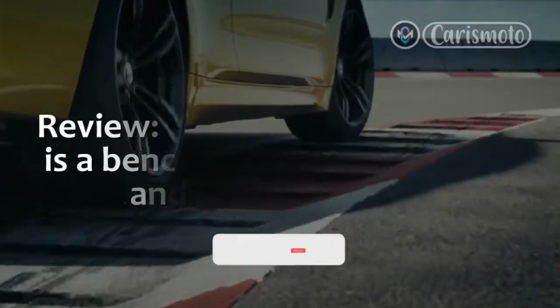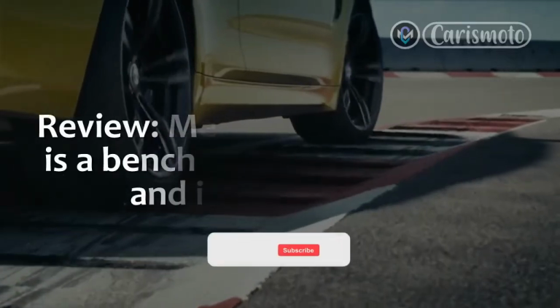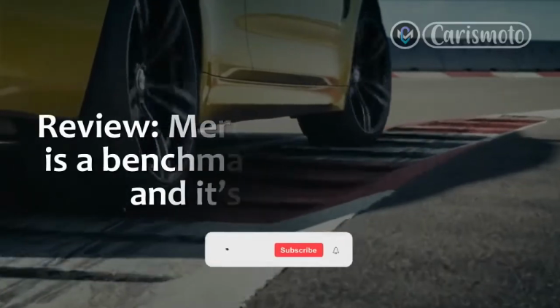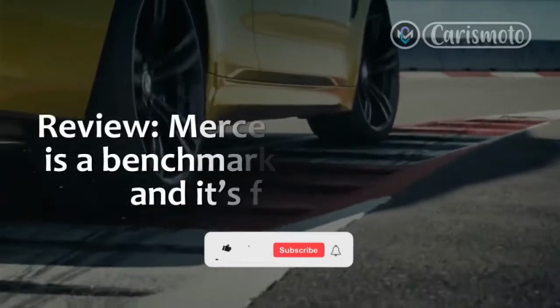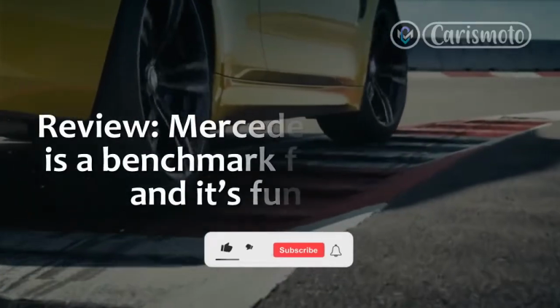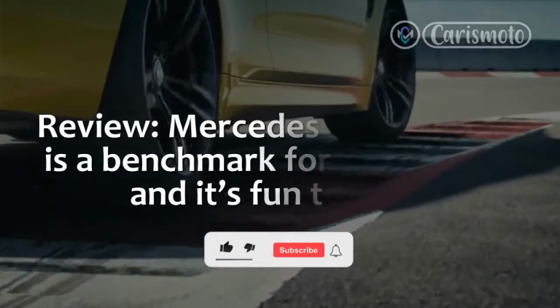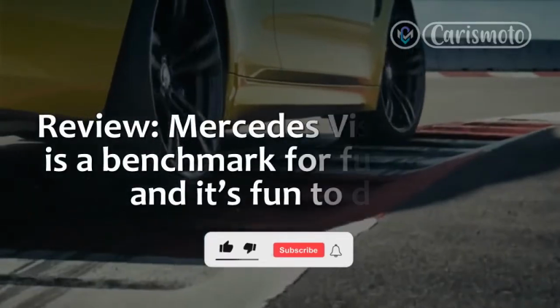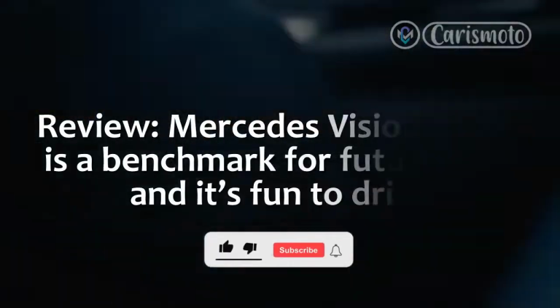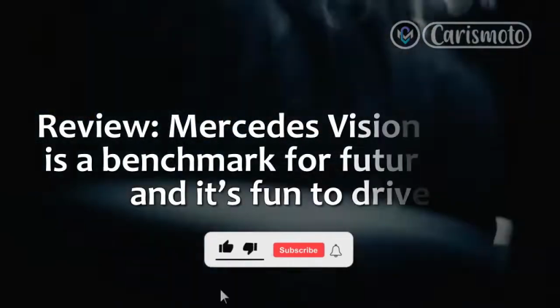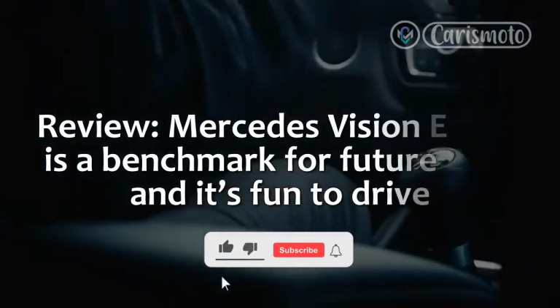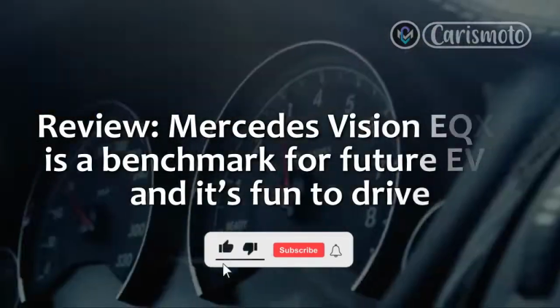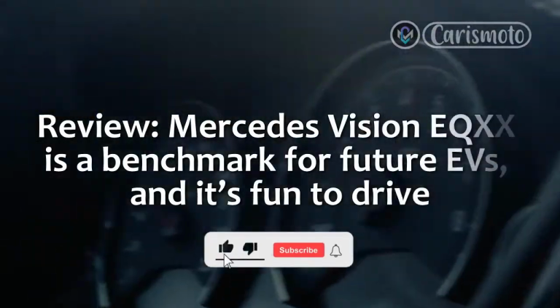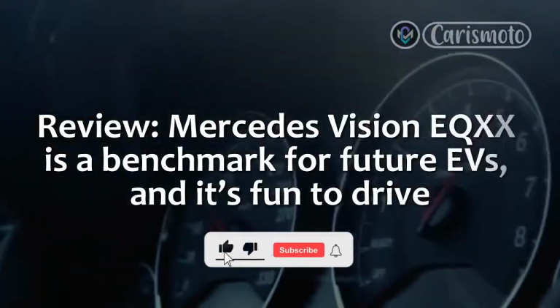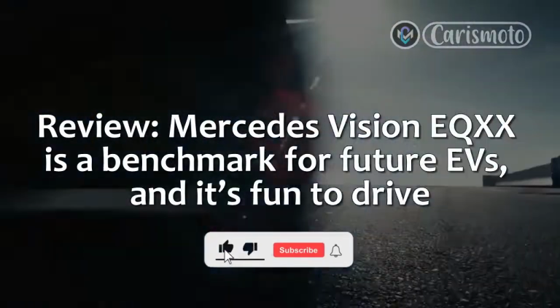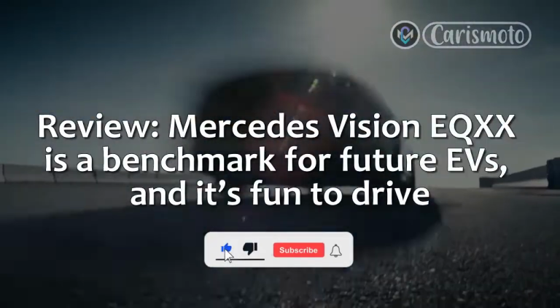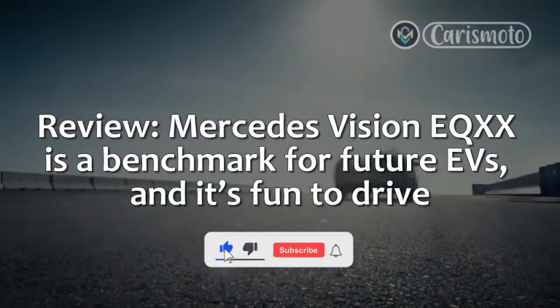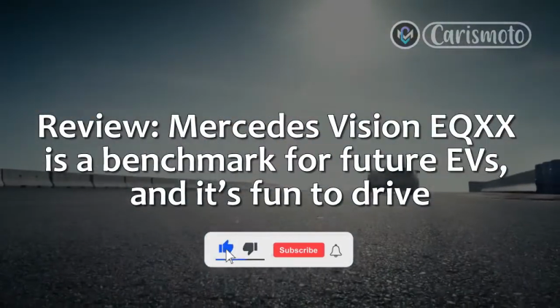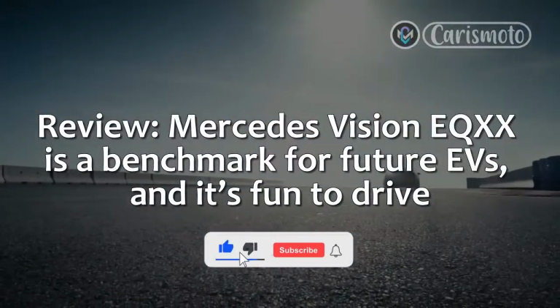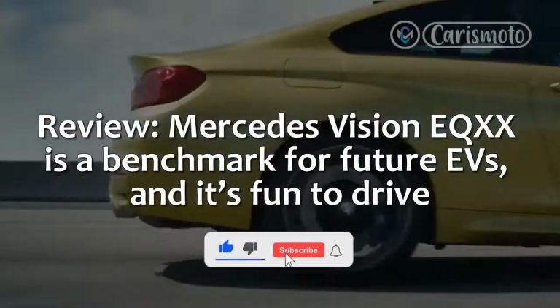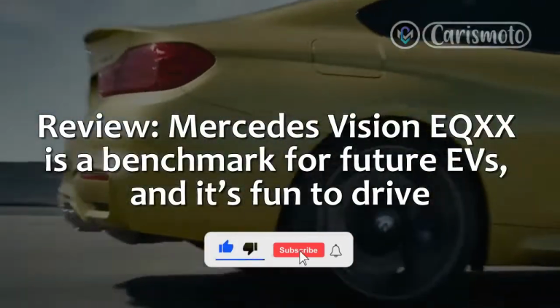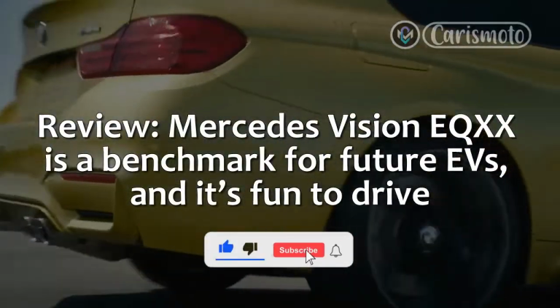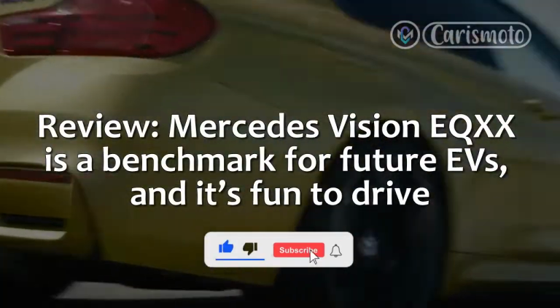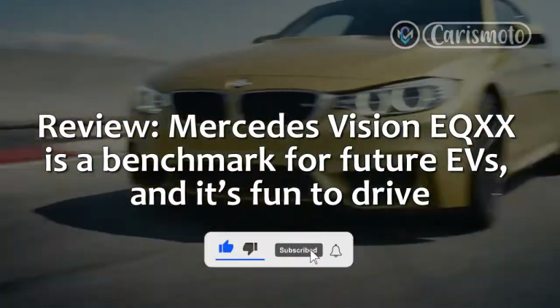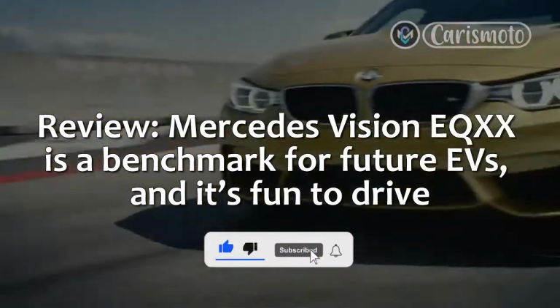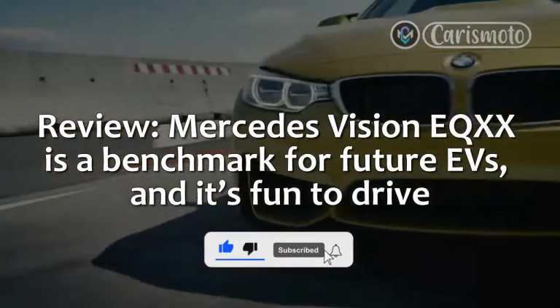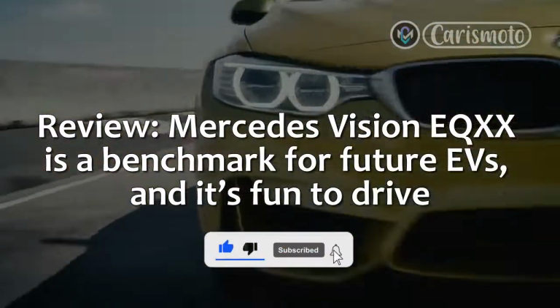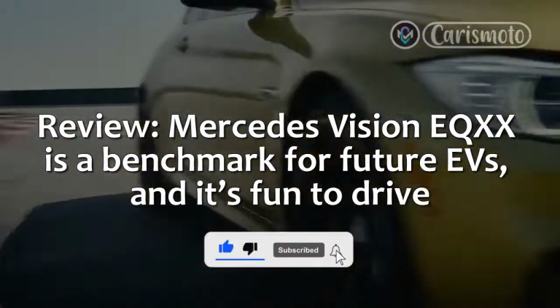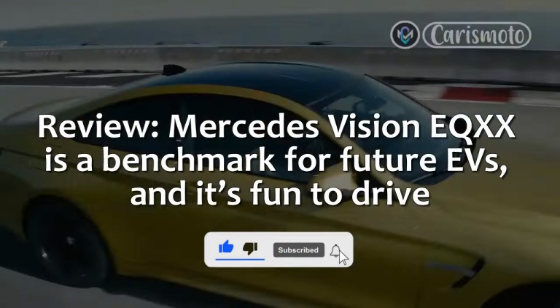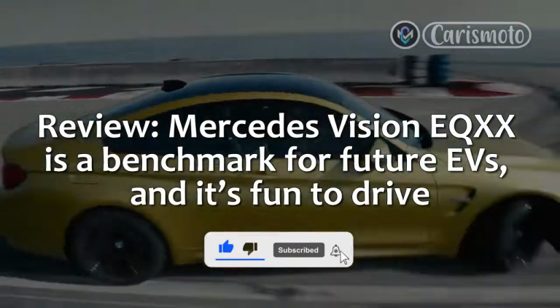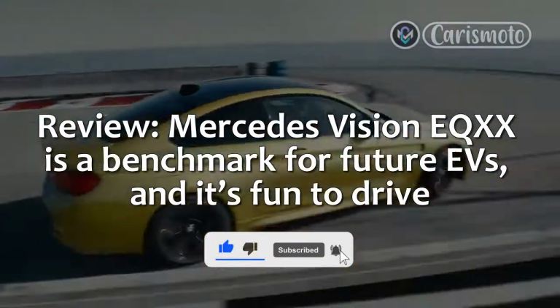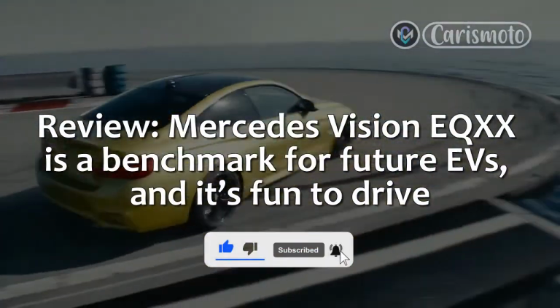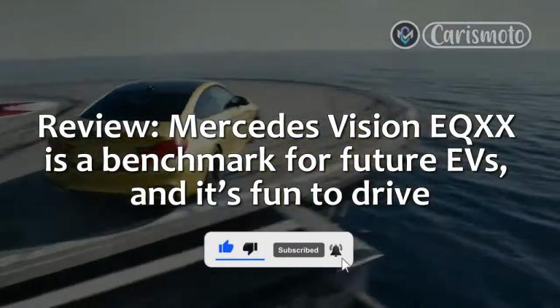Review: Mercedes Vision EQXX is a benchmark for future EVs, and it's fun to drive.